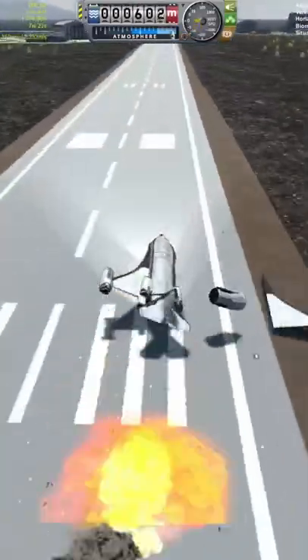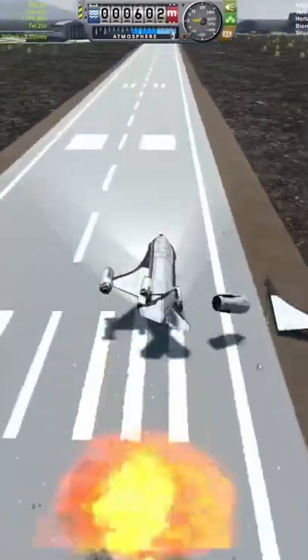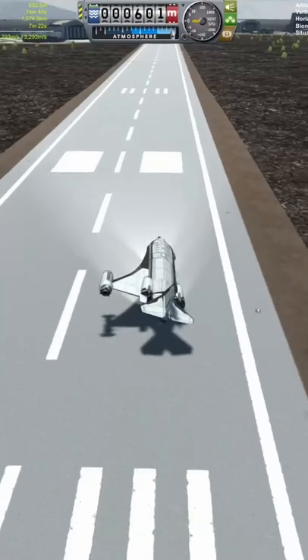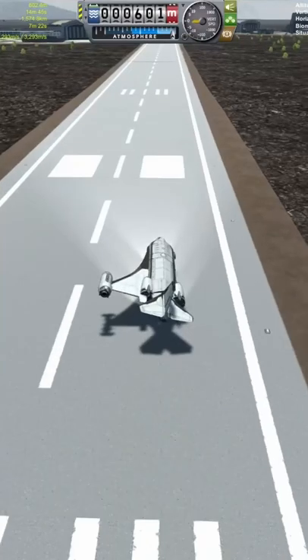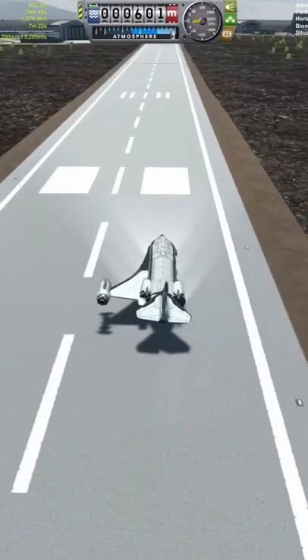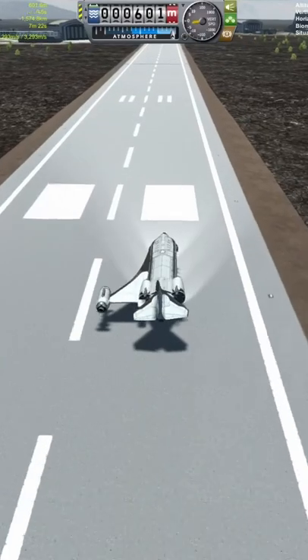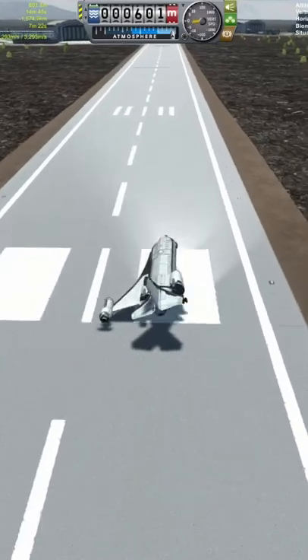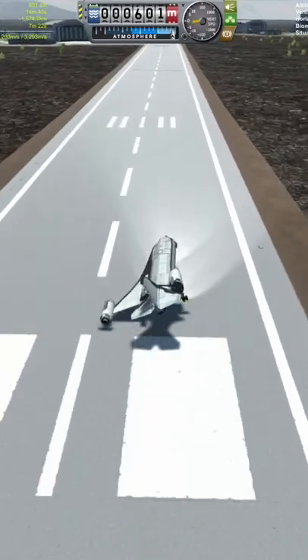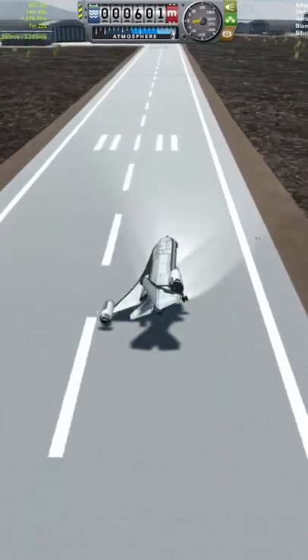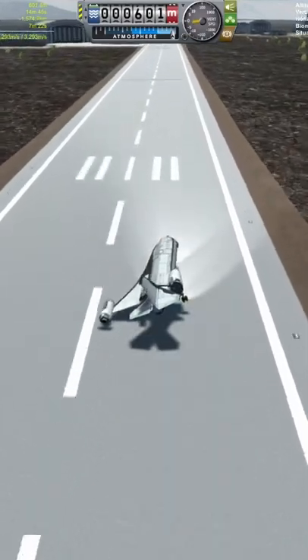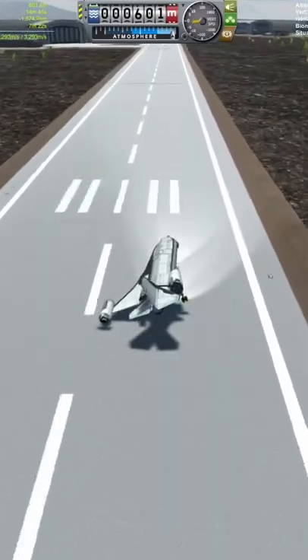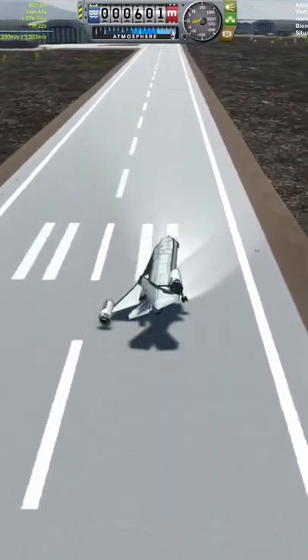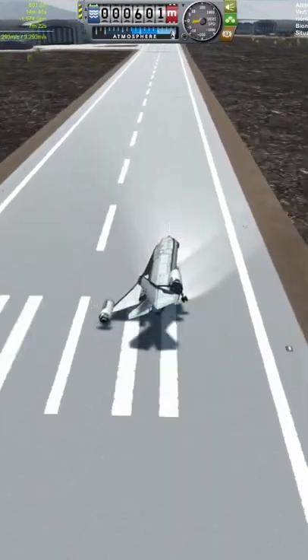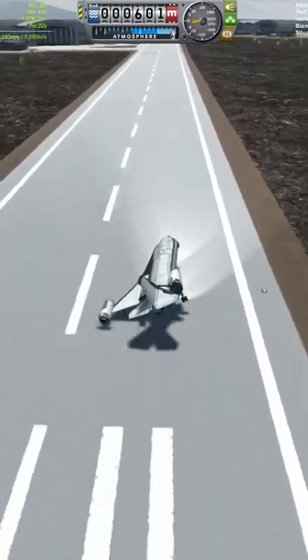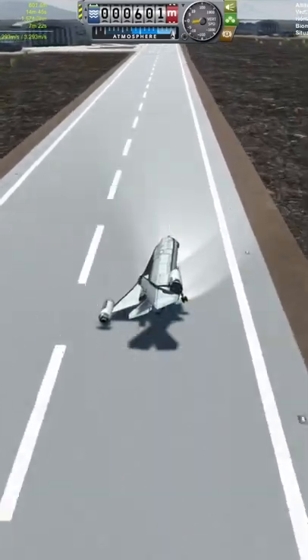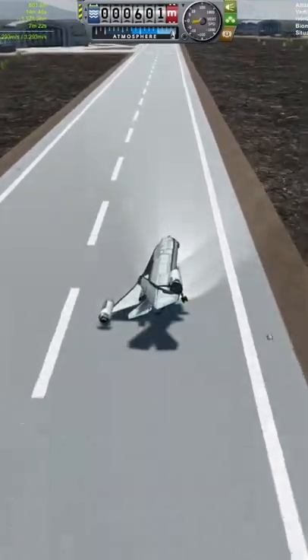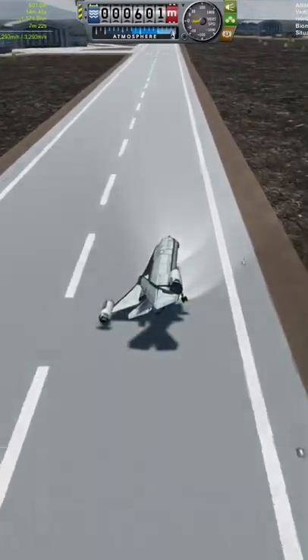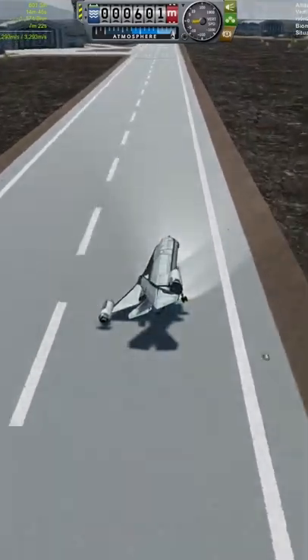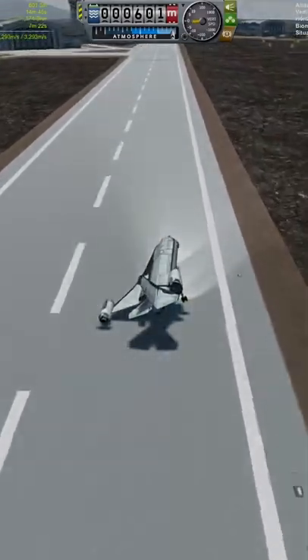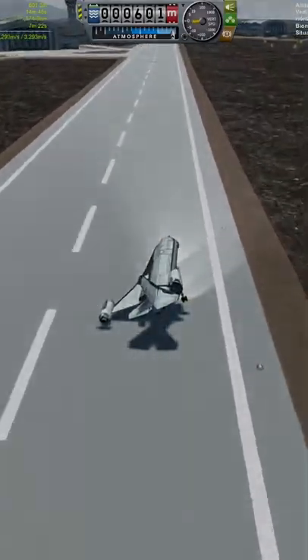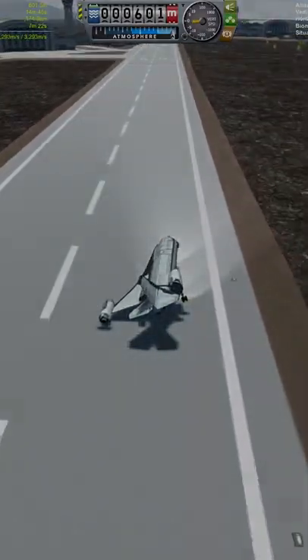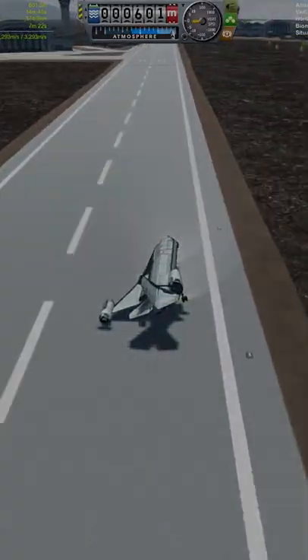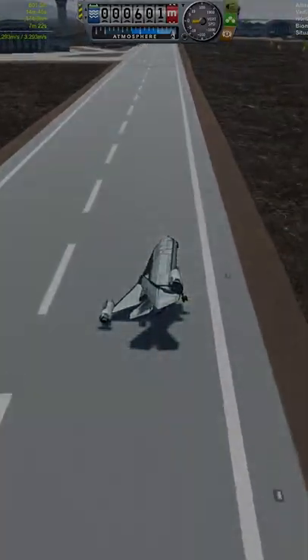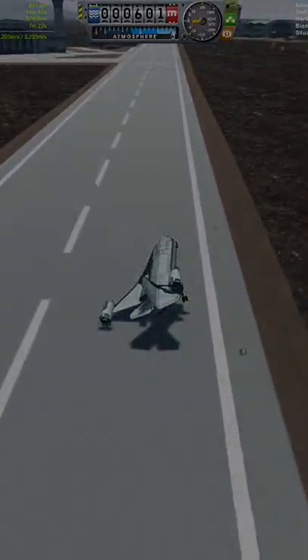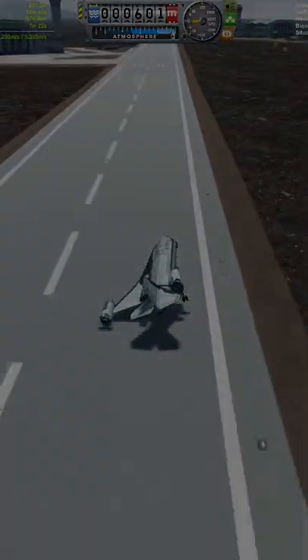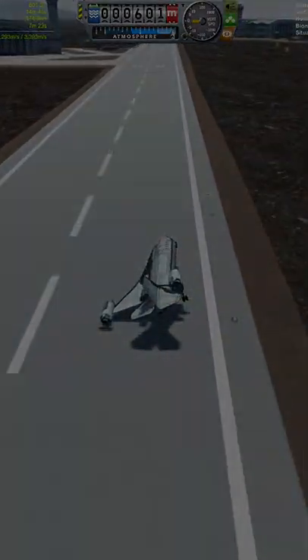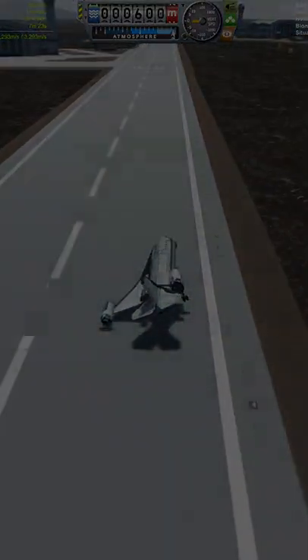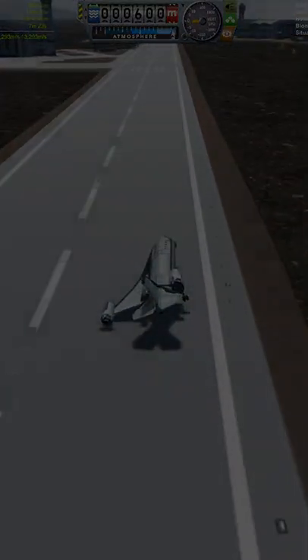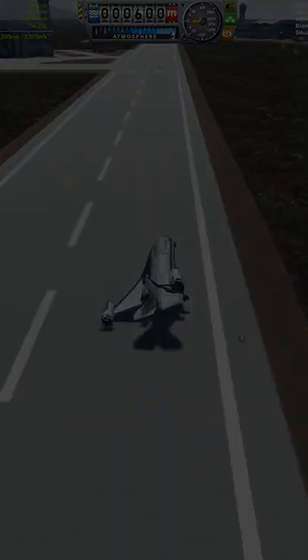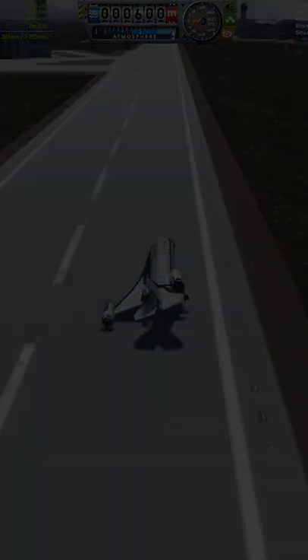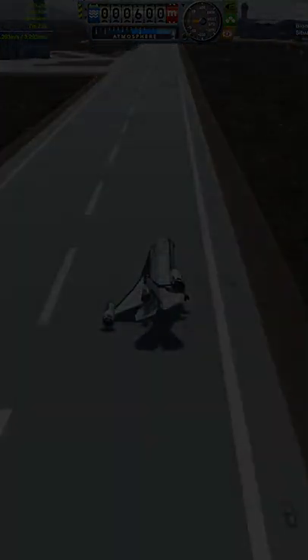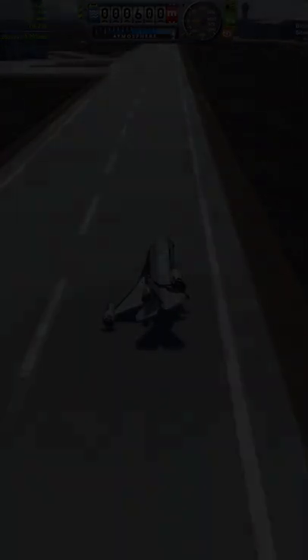Landing this, however, needs some work. Mods were used to design this craft, primarily OPT Spaceplanes and Near Future.